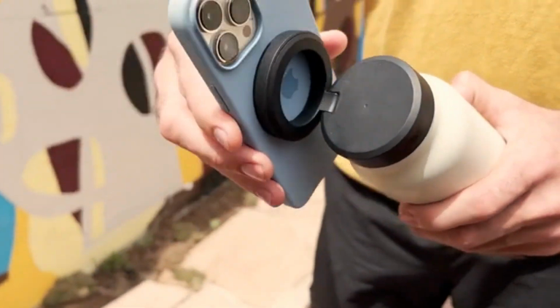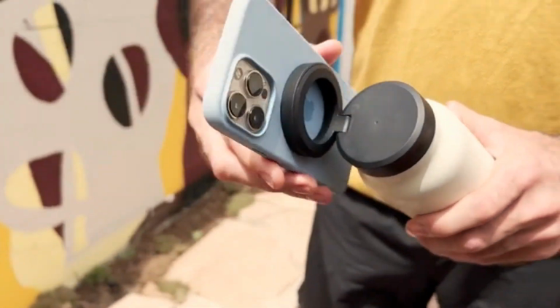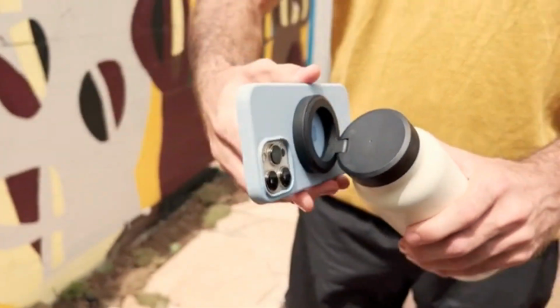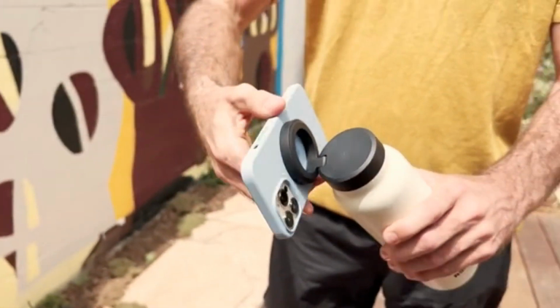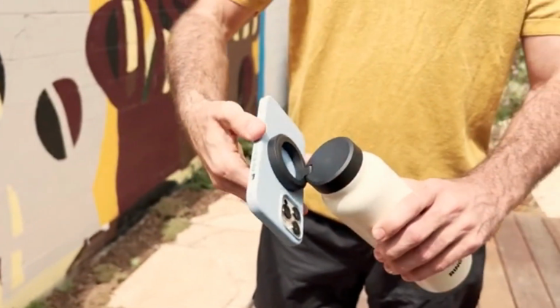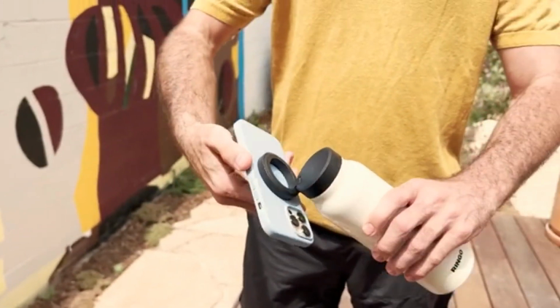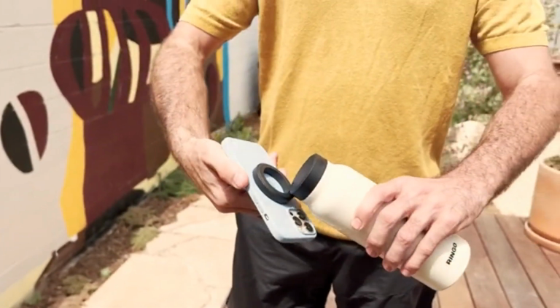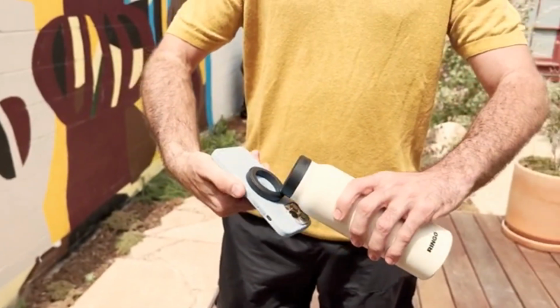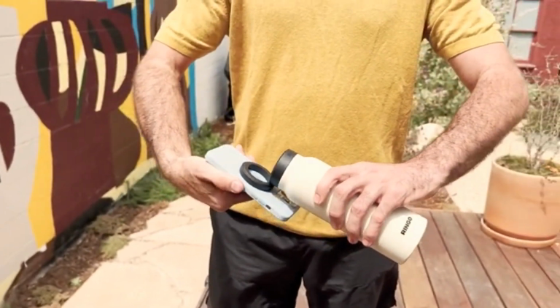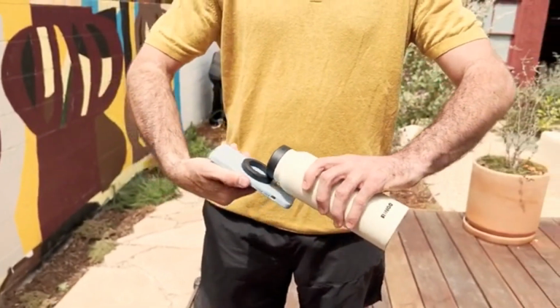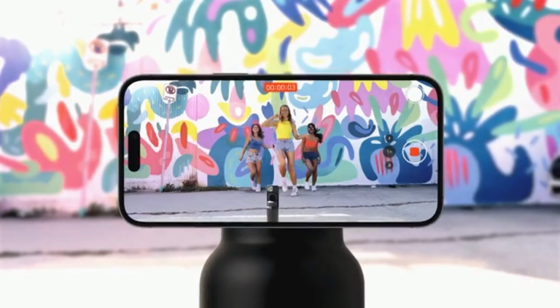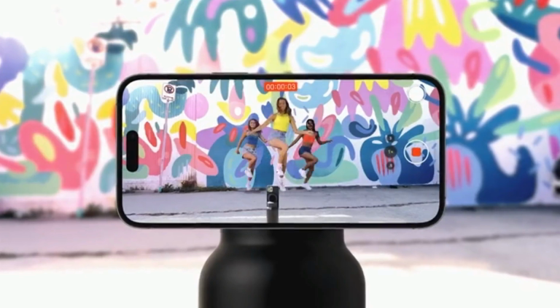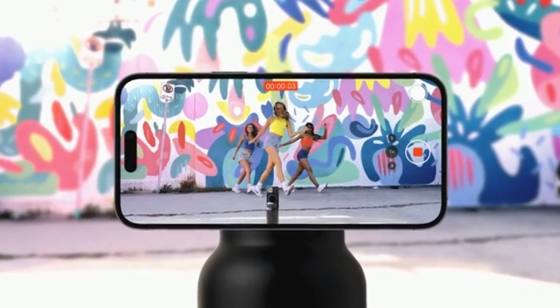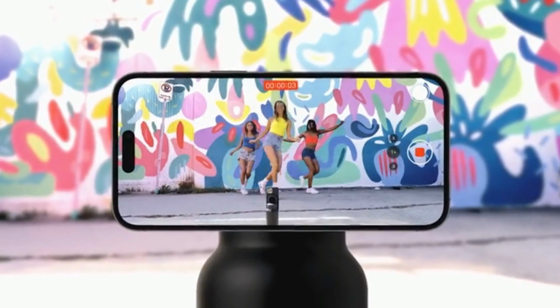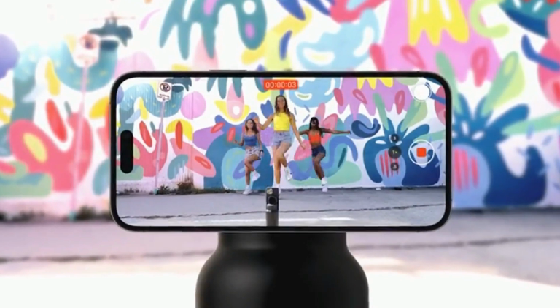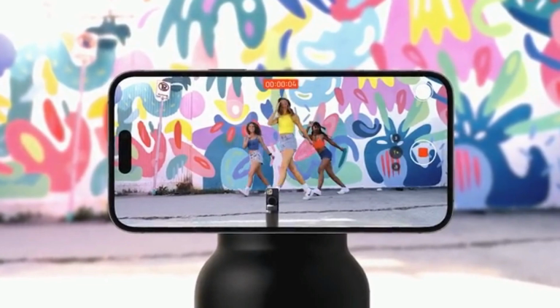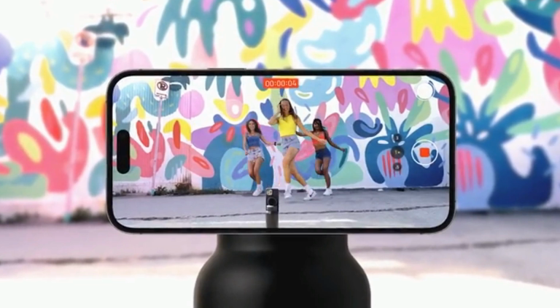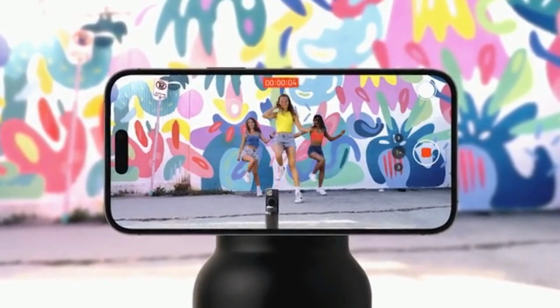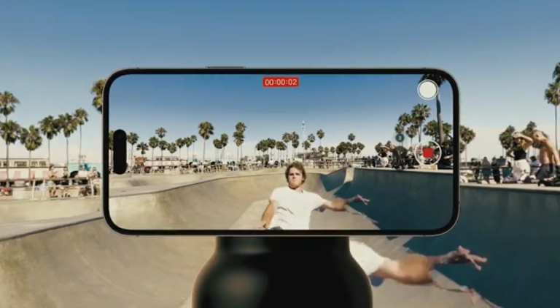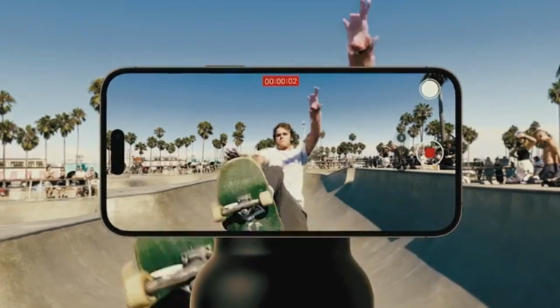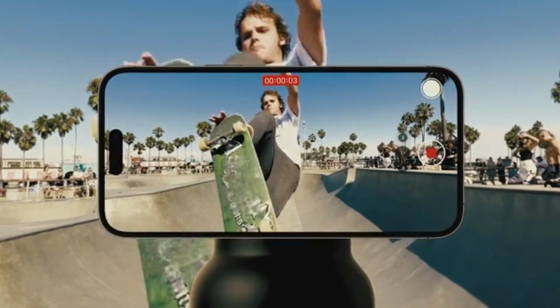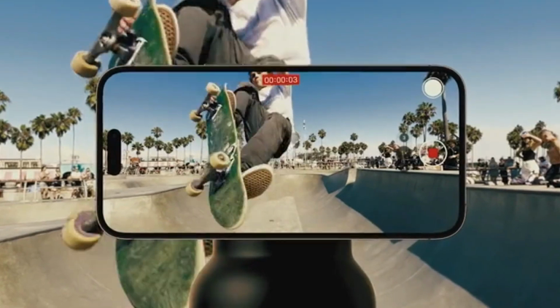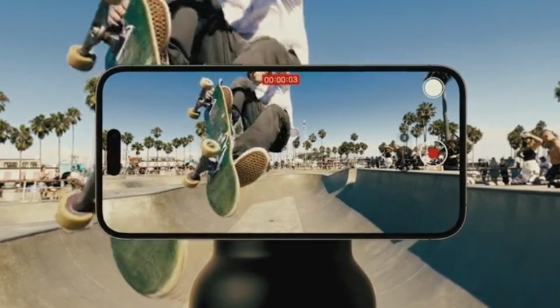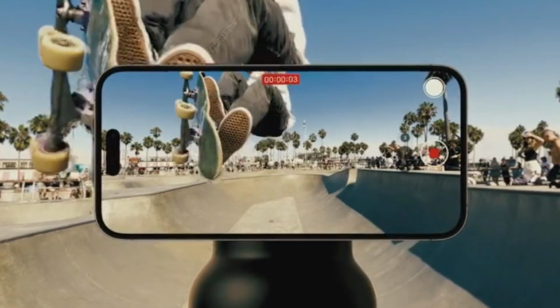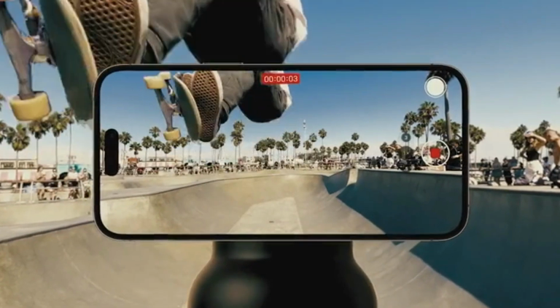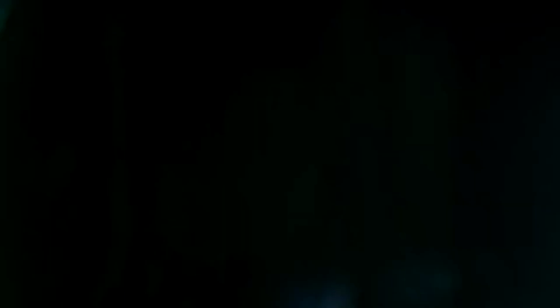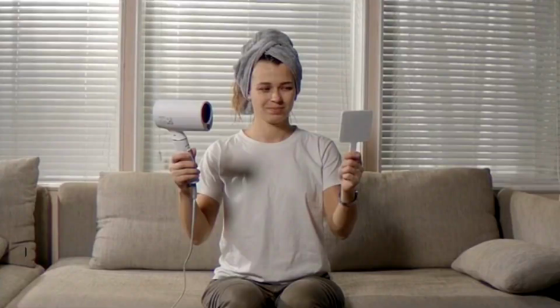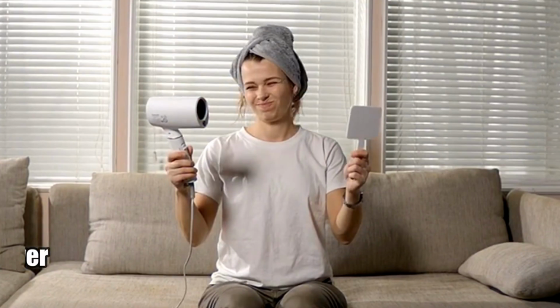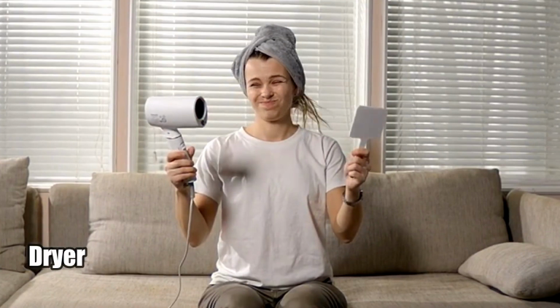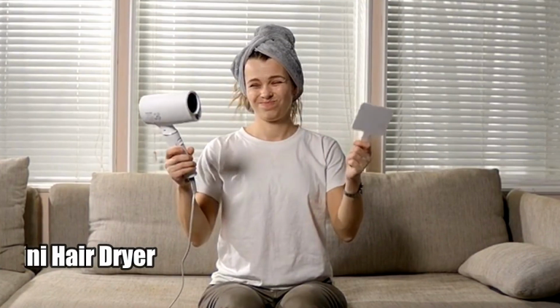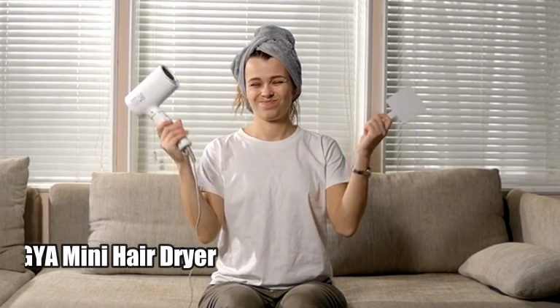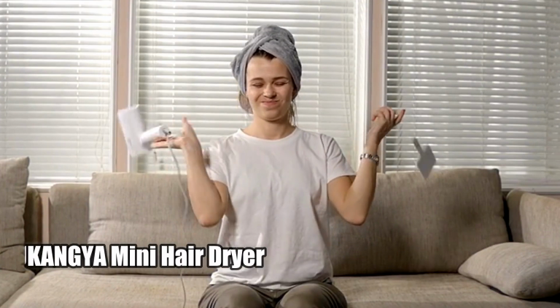So sit back, relax, and get ready to discover the world of cutting-edge technology. Number 5.